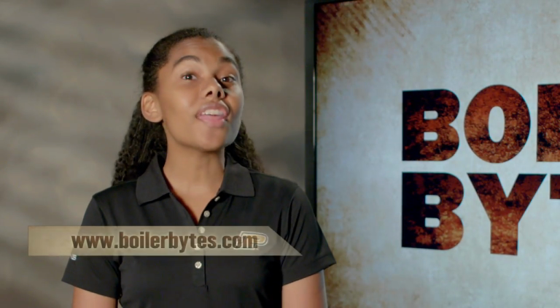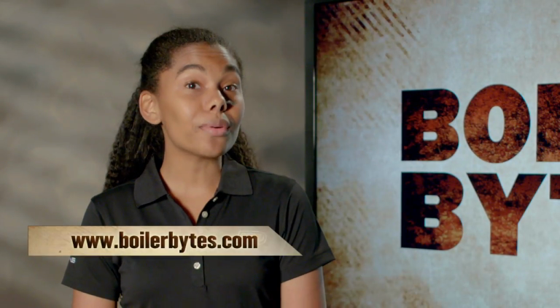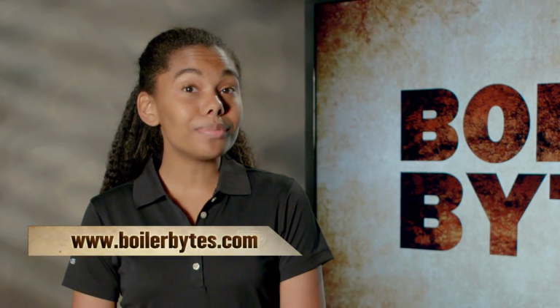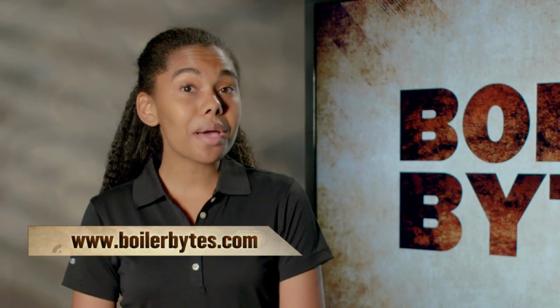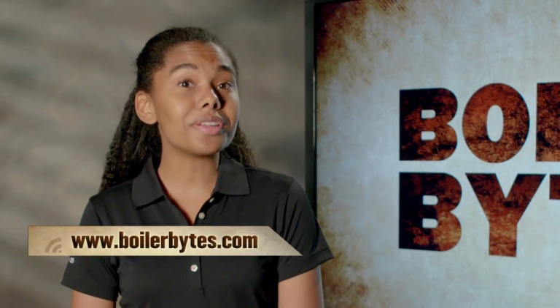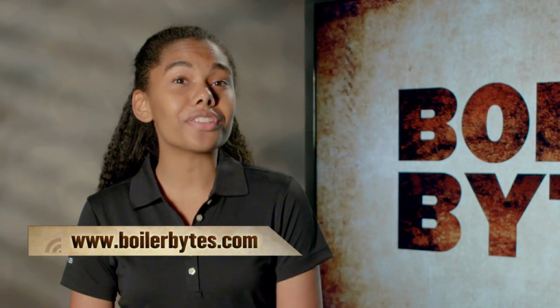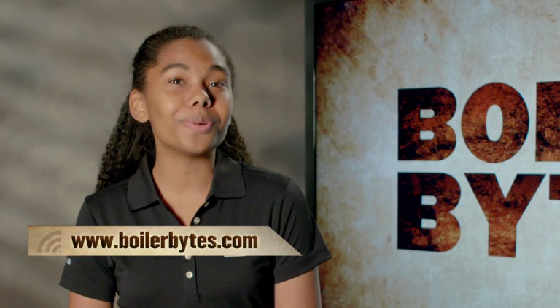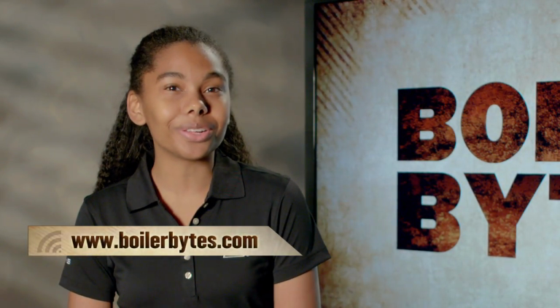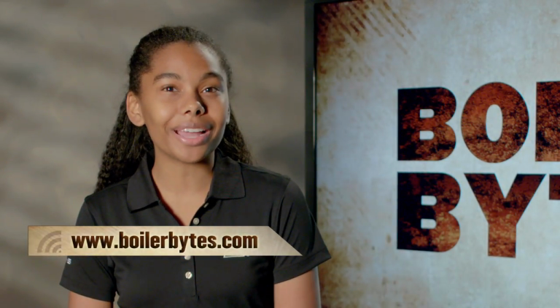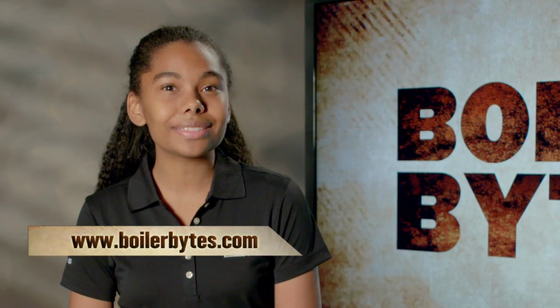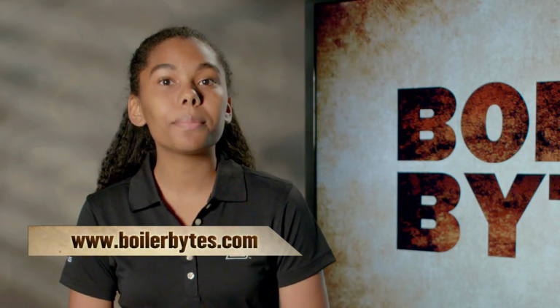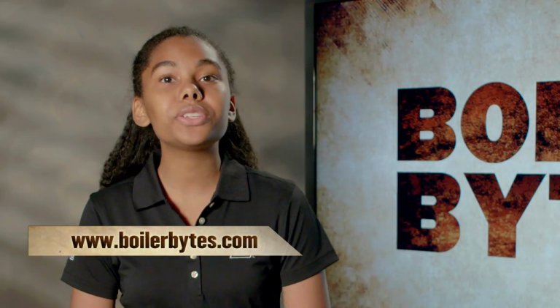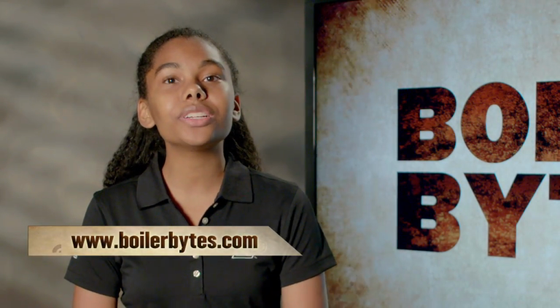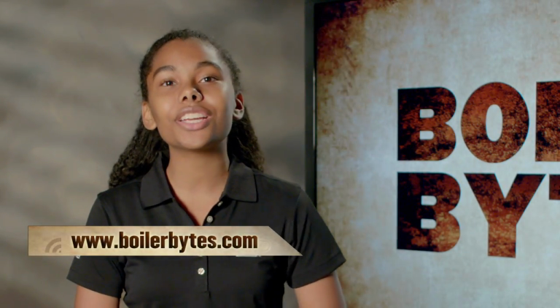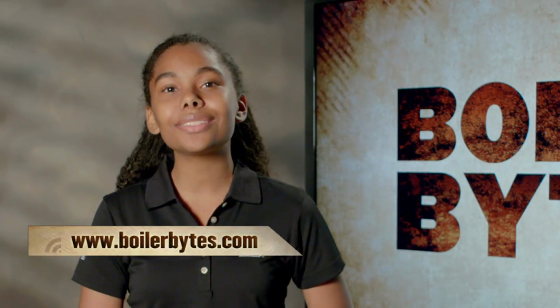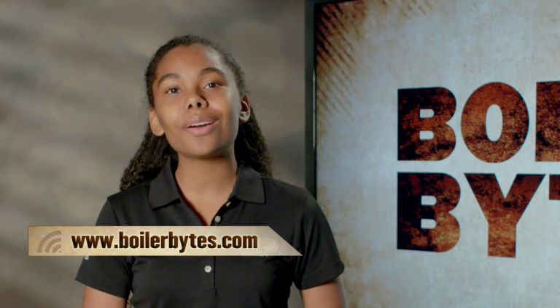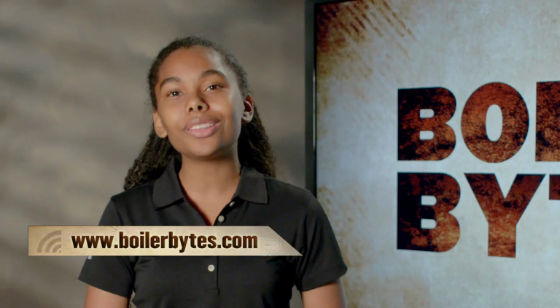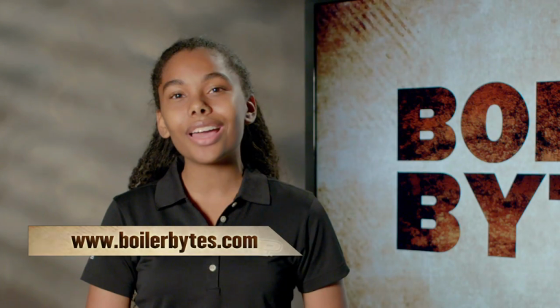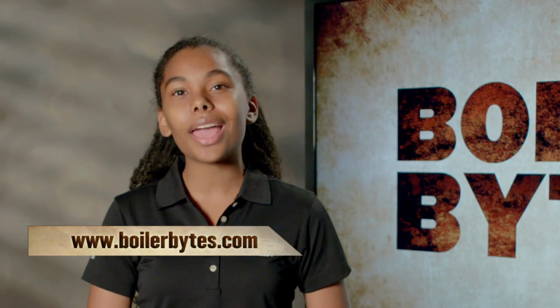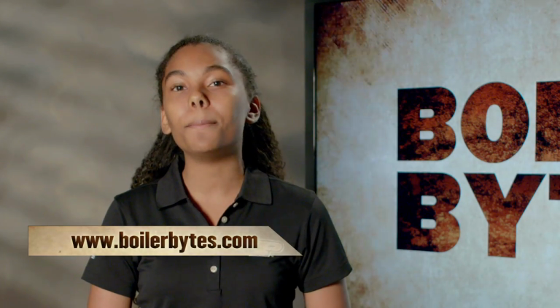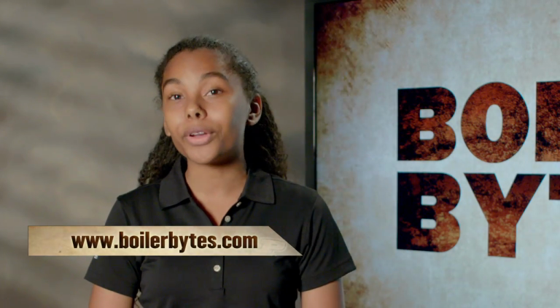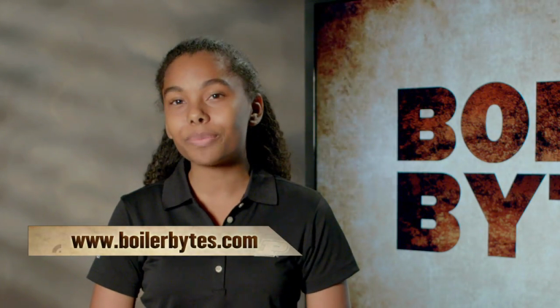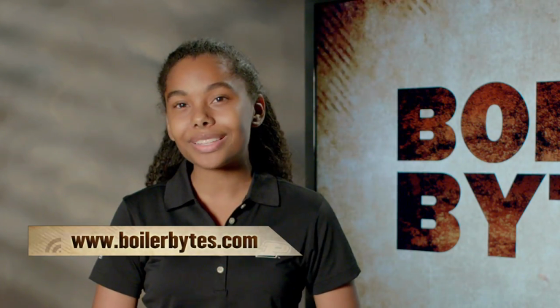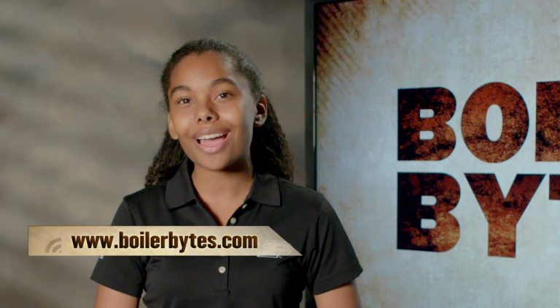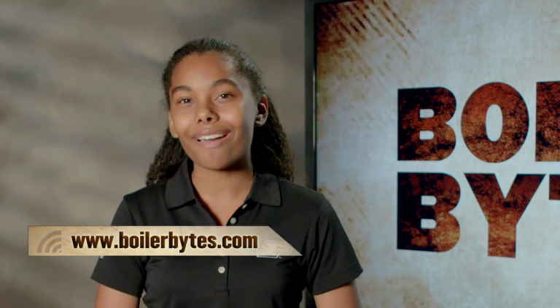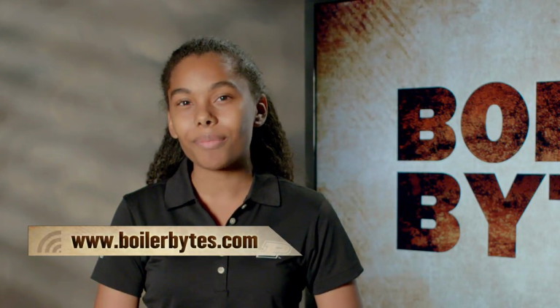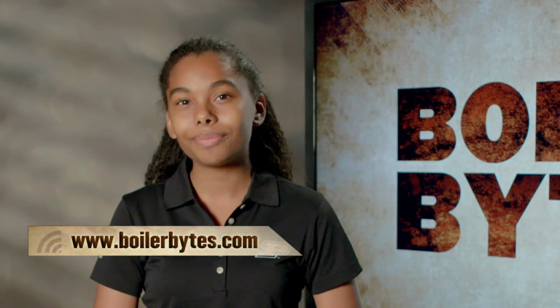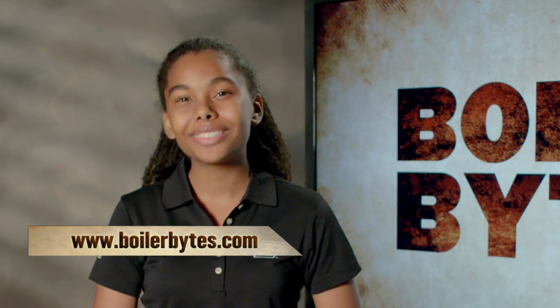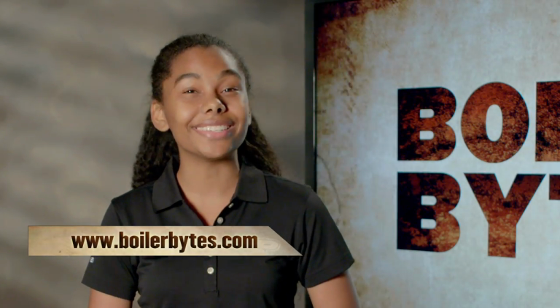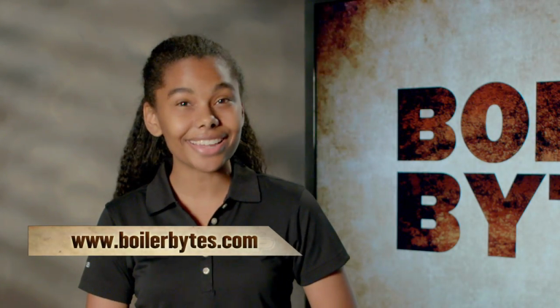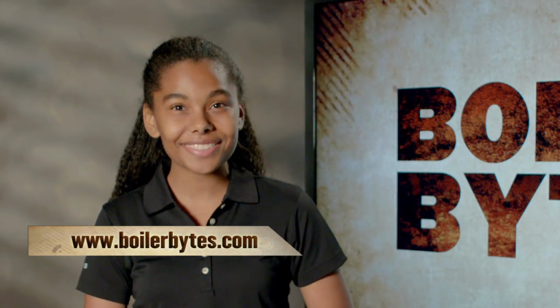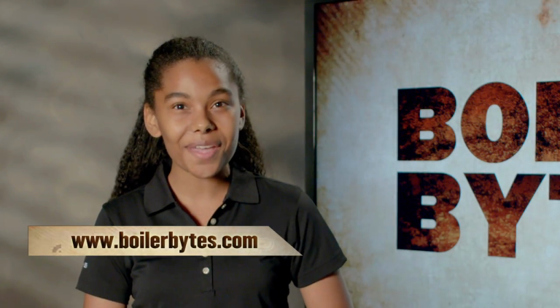That wraps up another Boiler Bites. Be sure to check us out online at BoilerBites.com. See you next time.